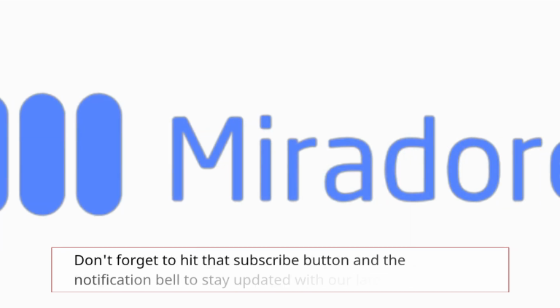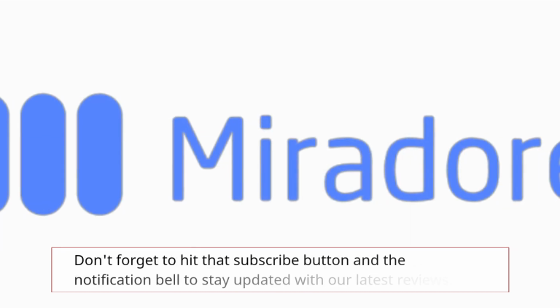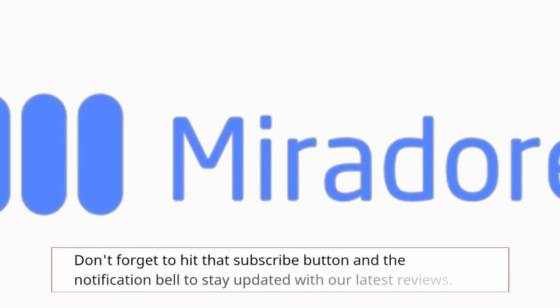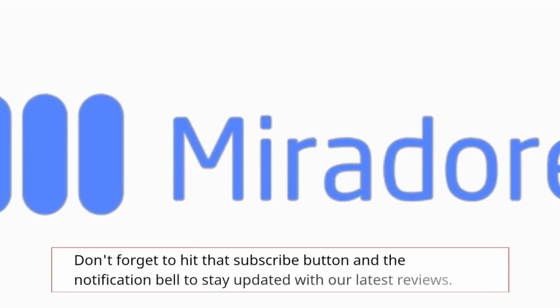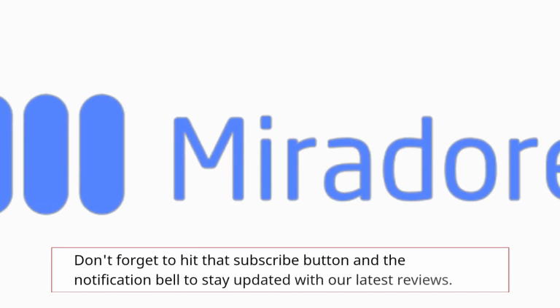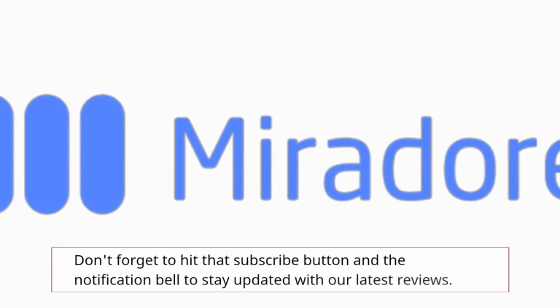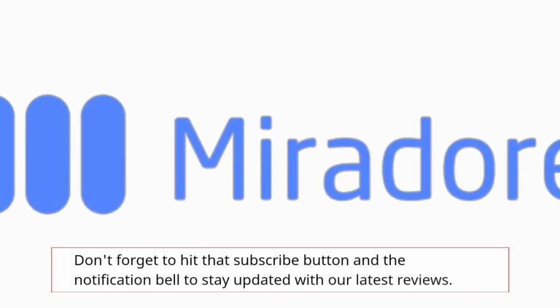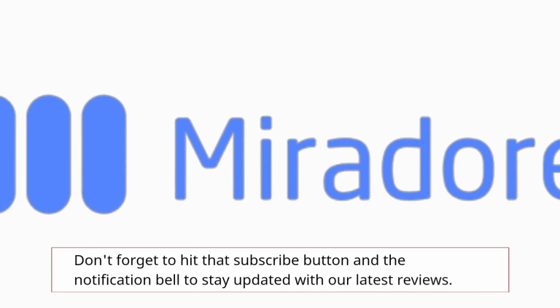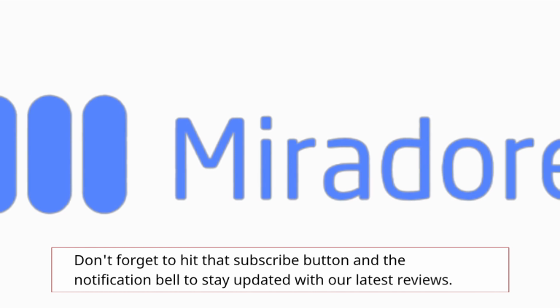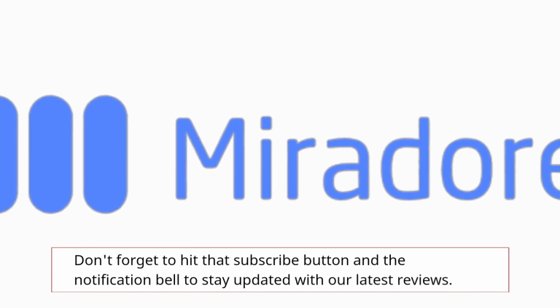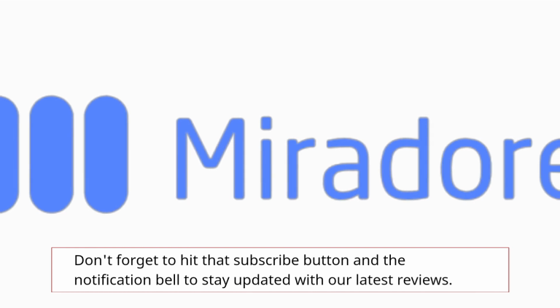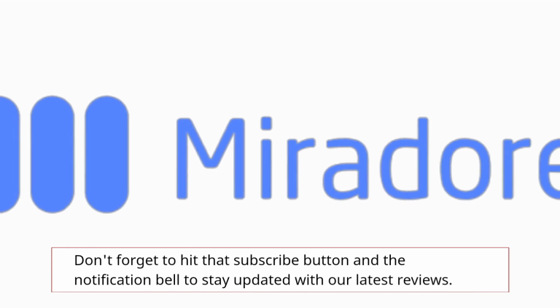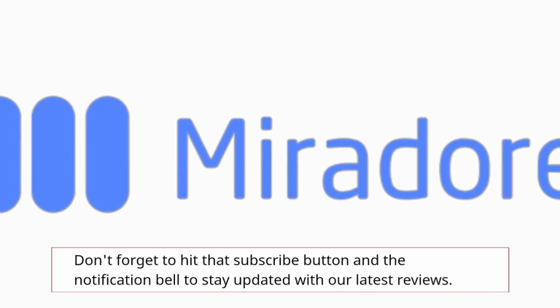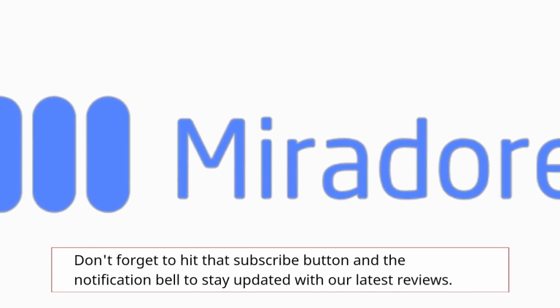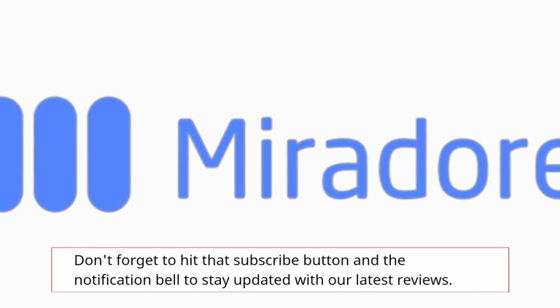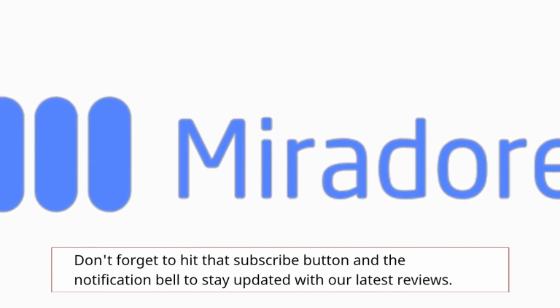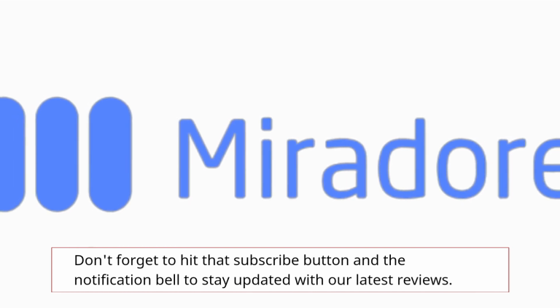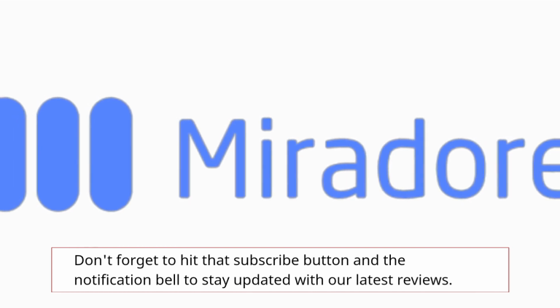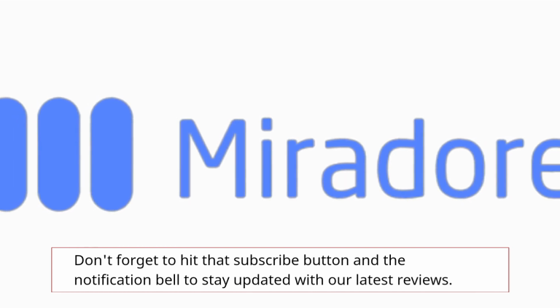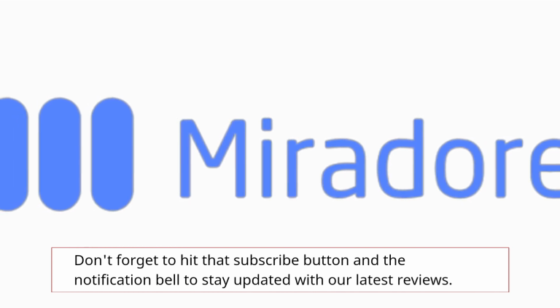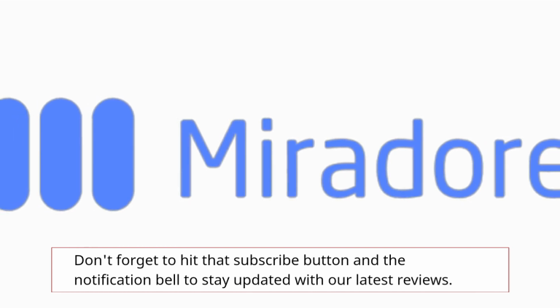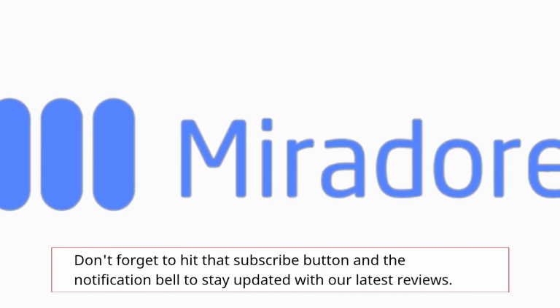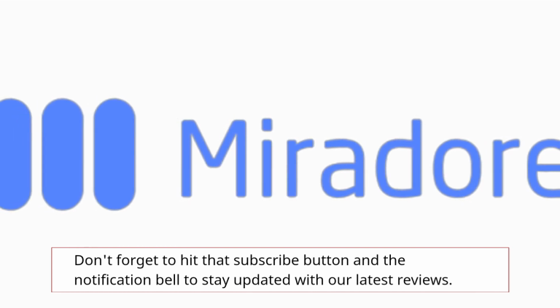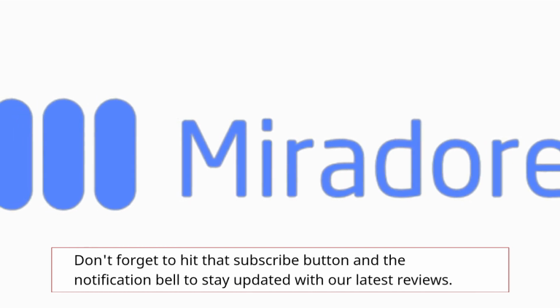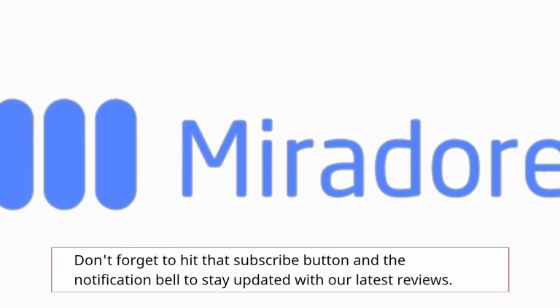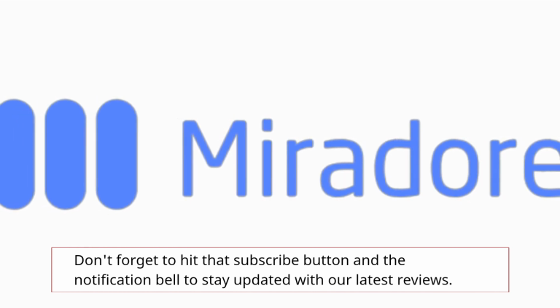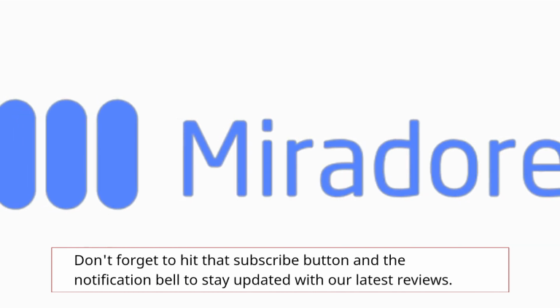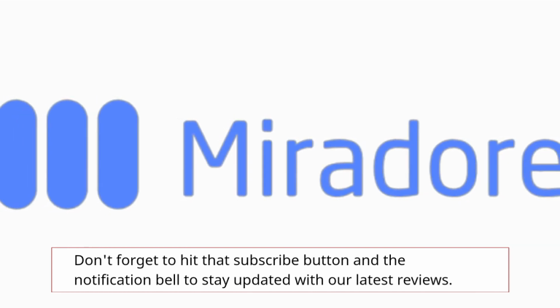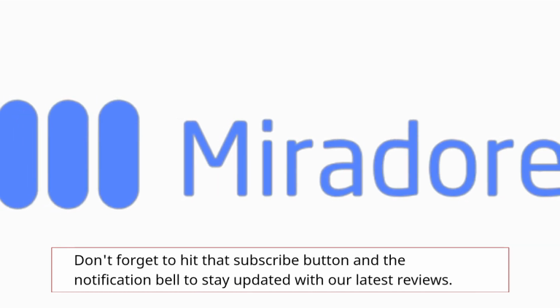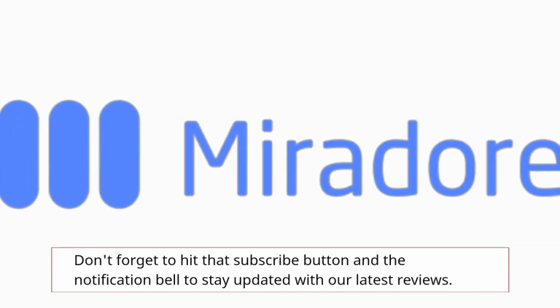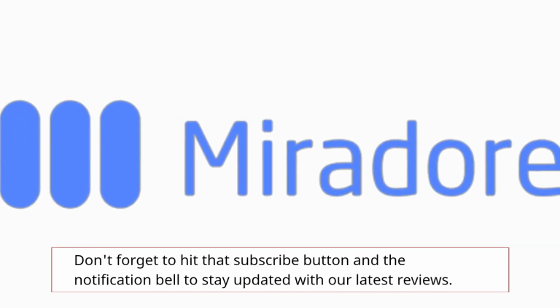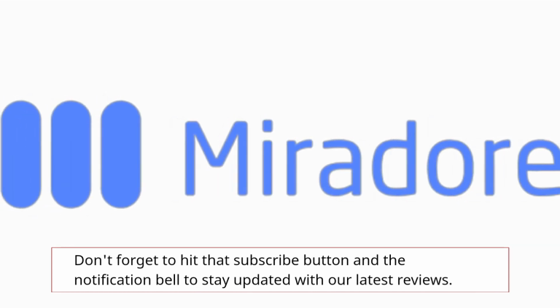Don't forget to hit that subscribe button and the notification bell to stay updated with our latest reviews.